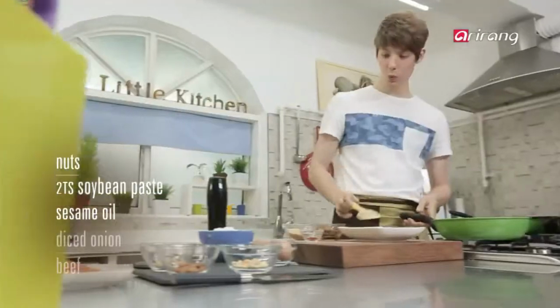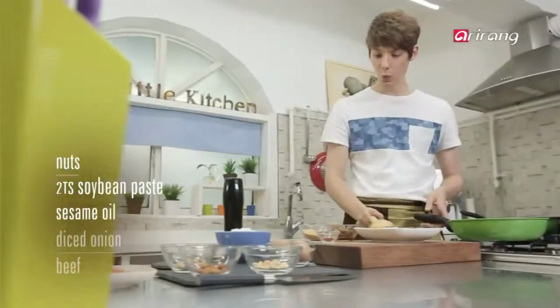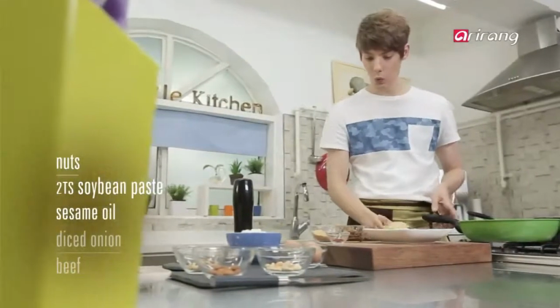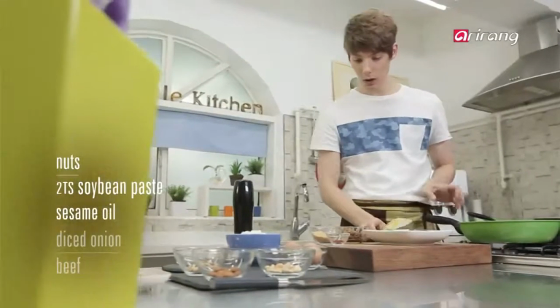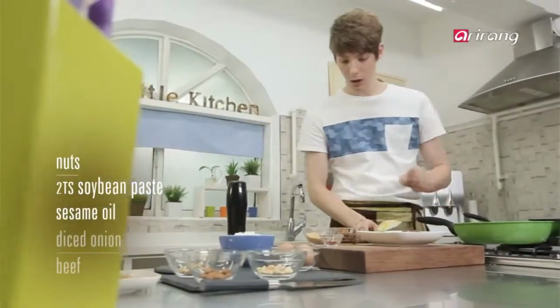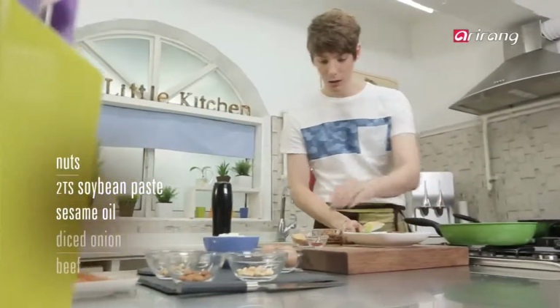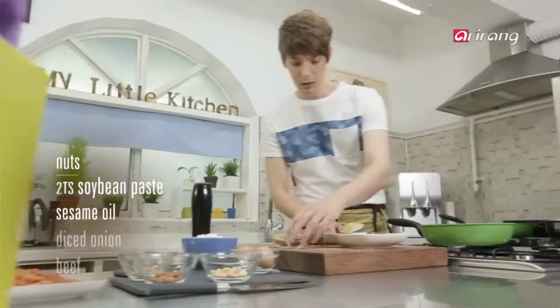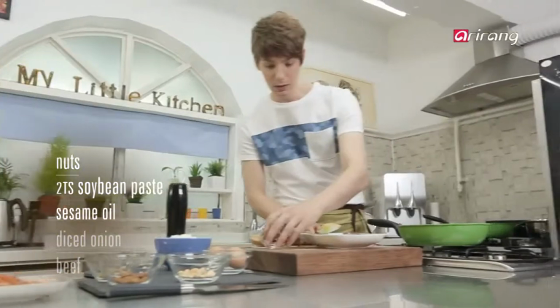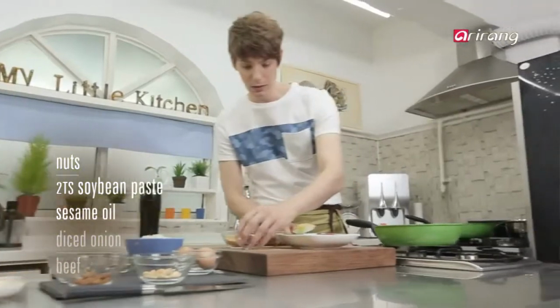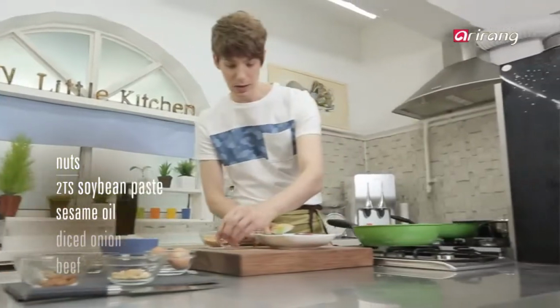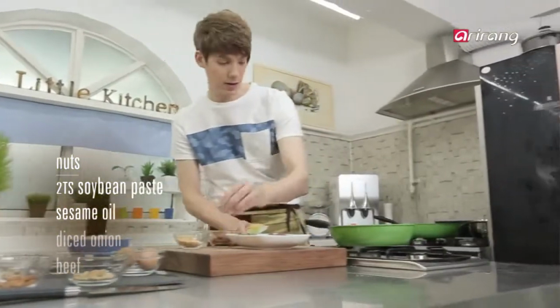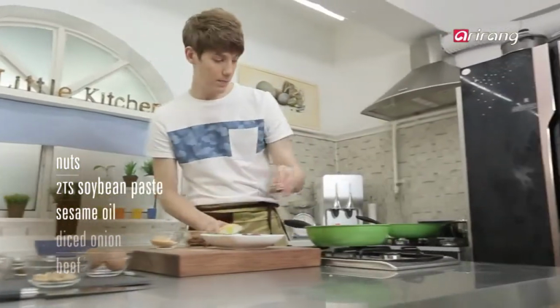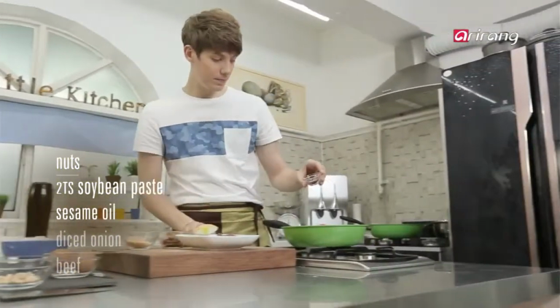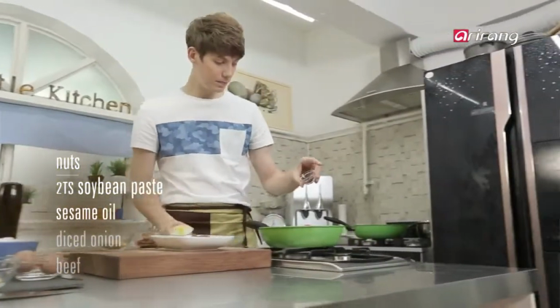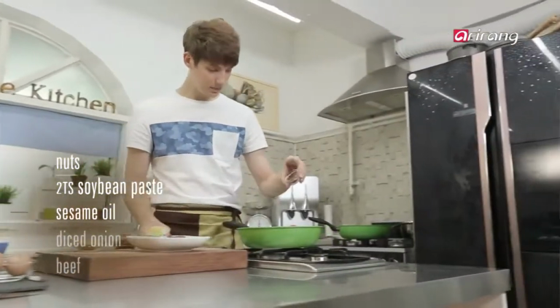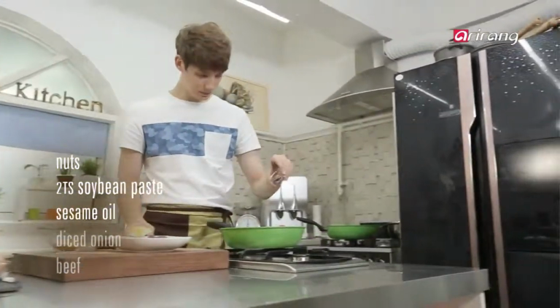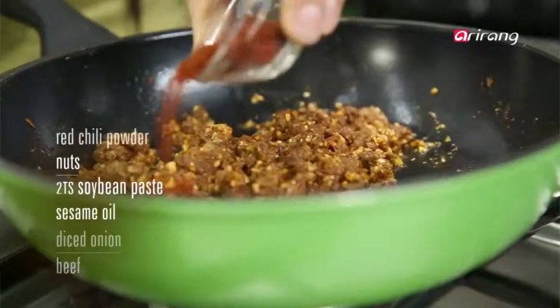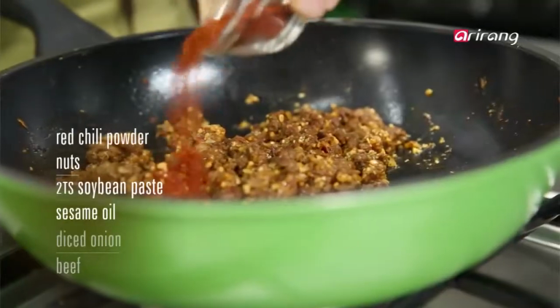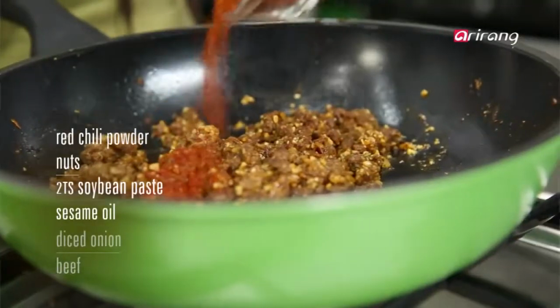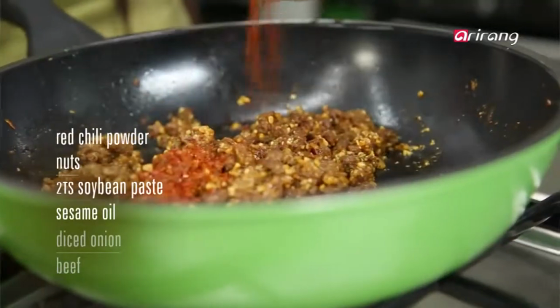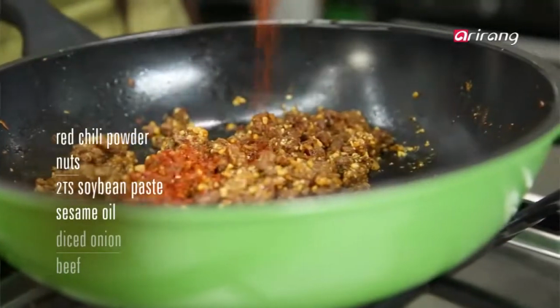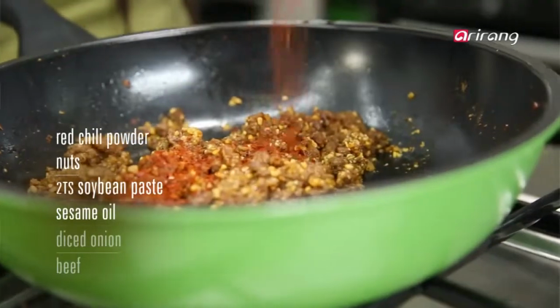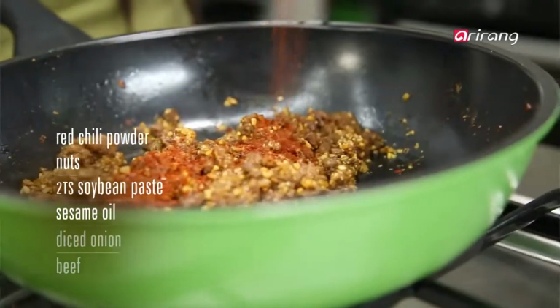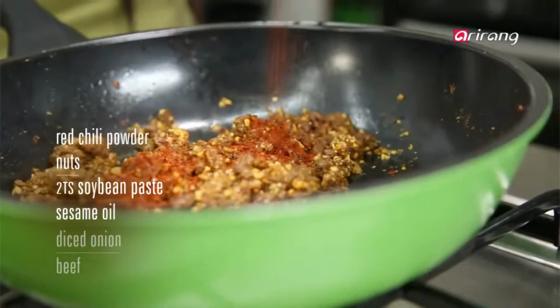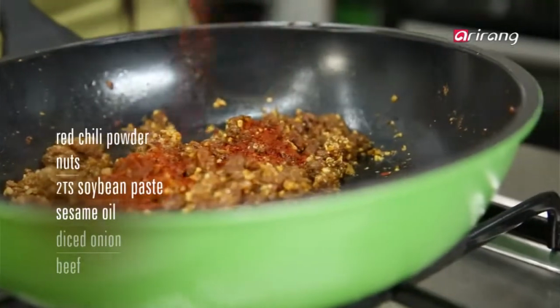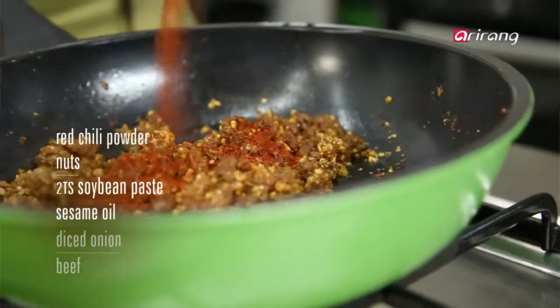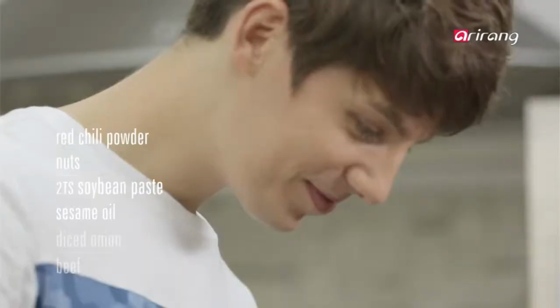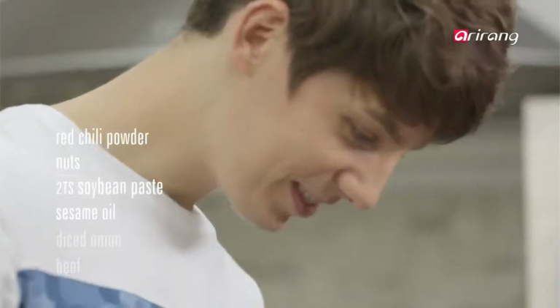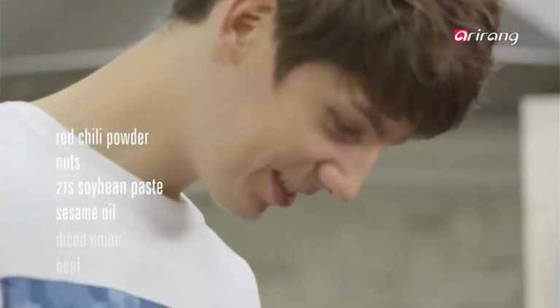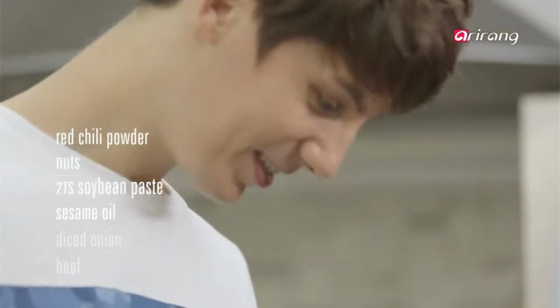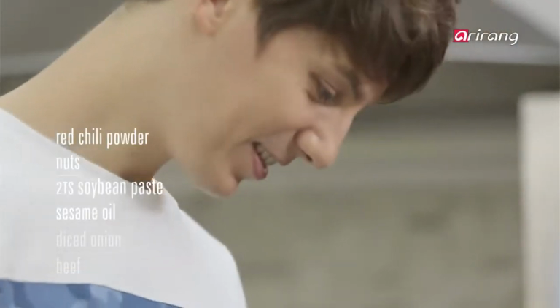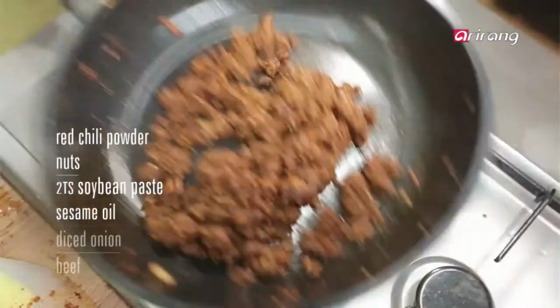If you like your food a little spicy, you can use red chili powder to give your bibimbap a delicious red glow.